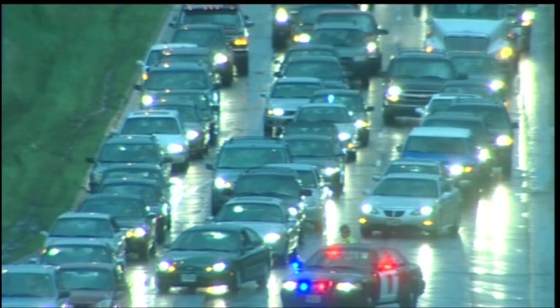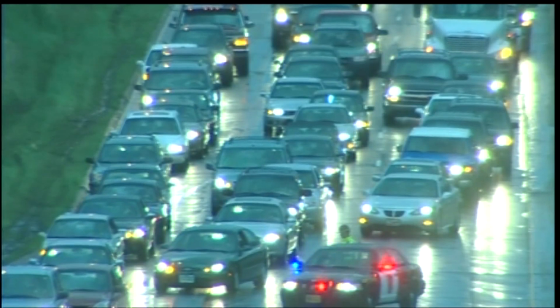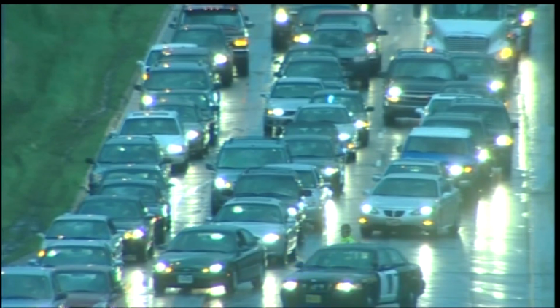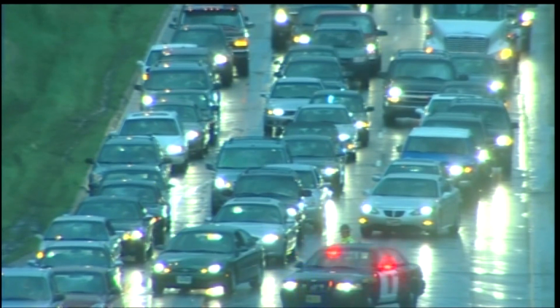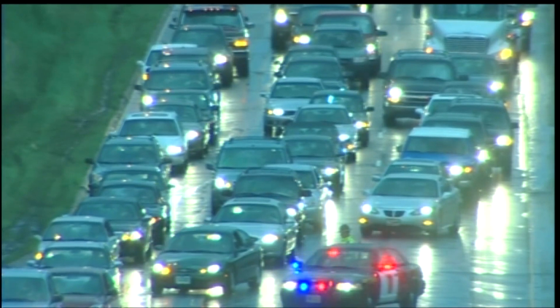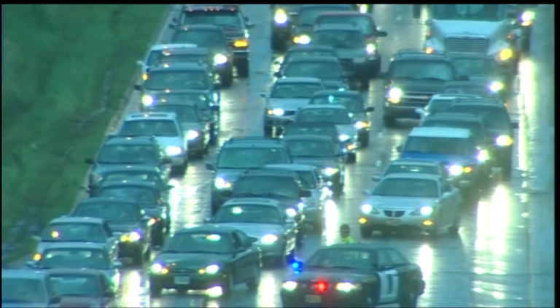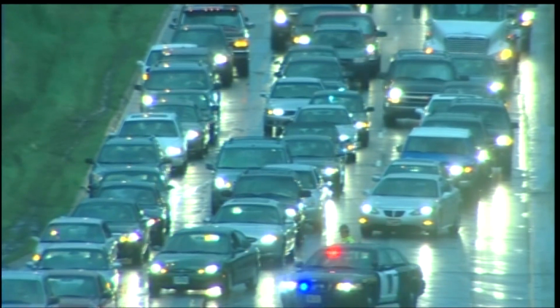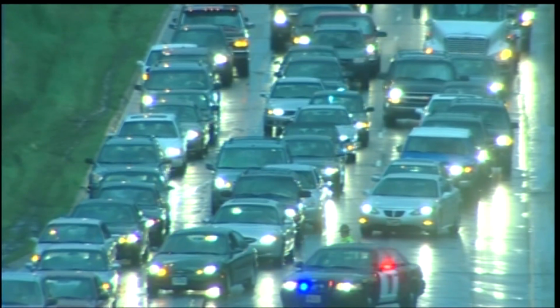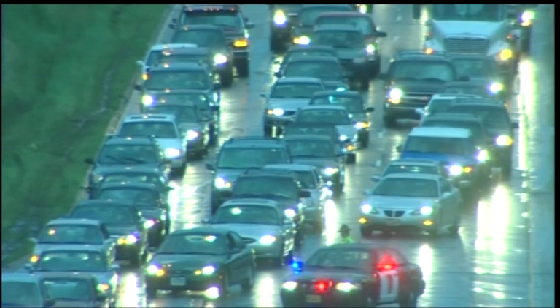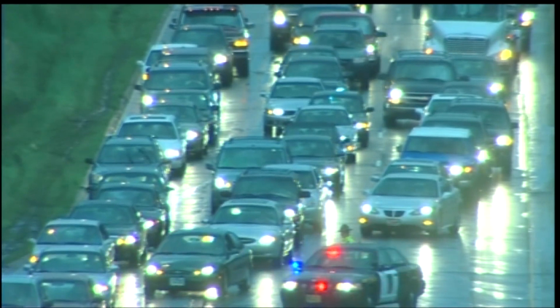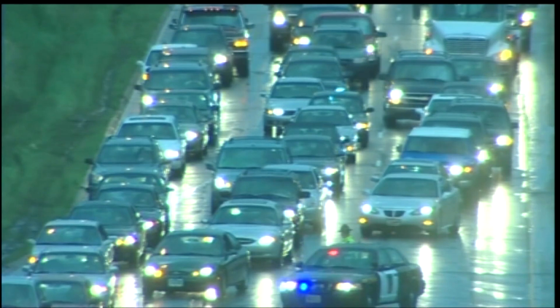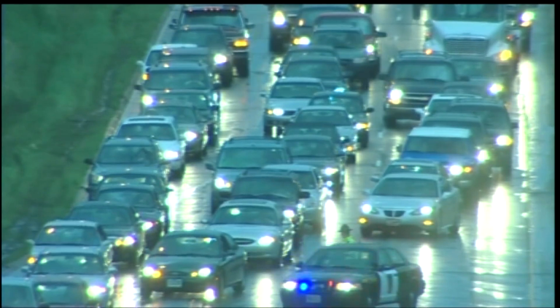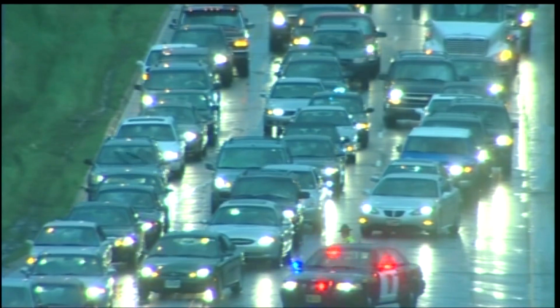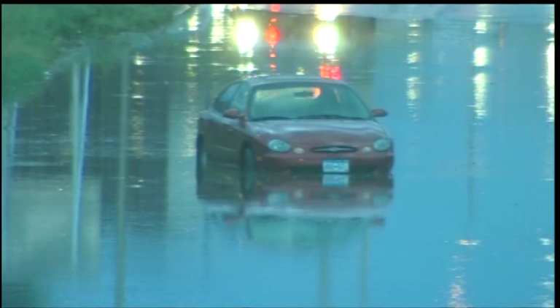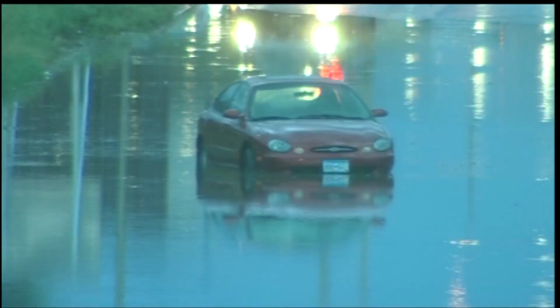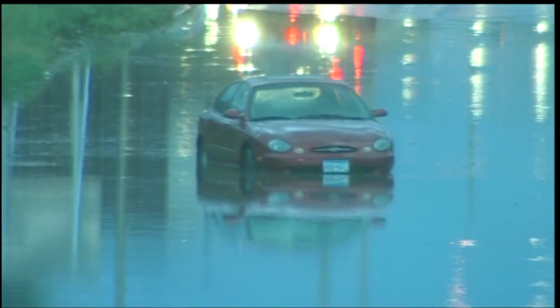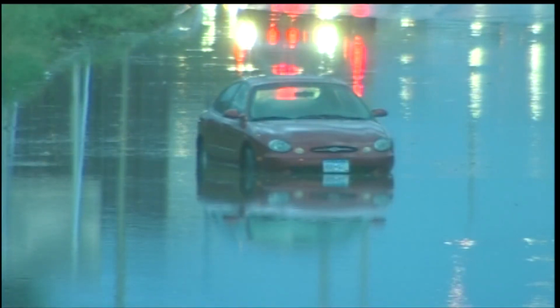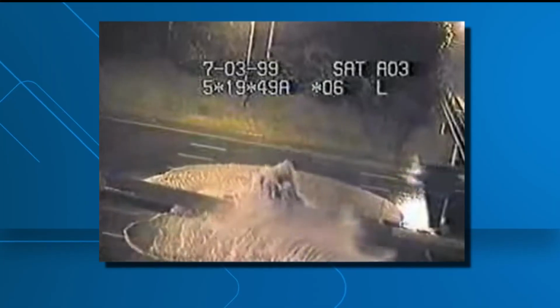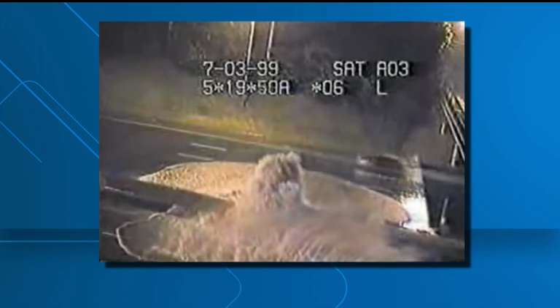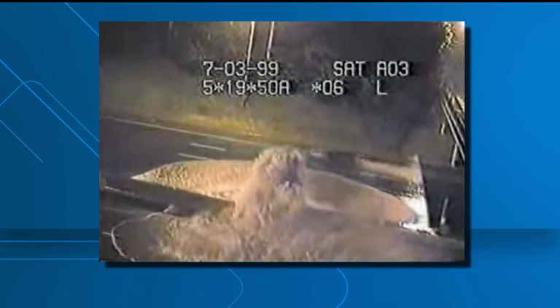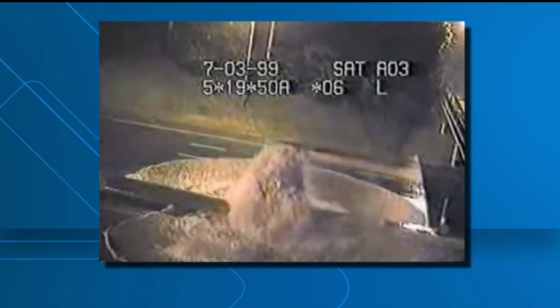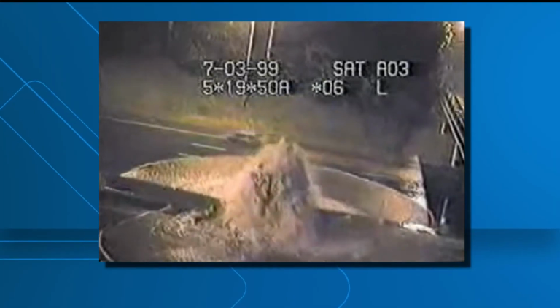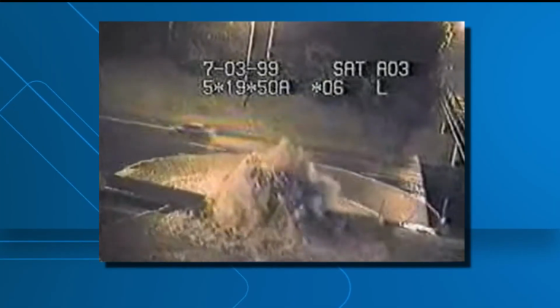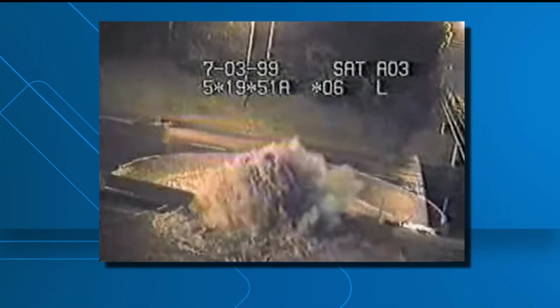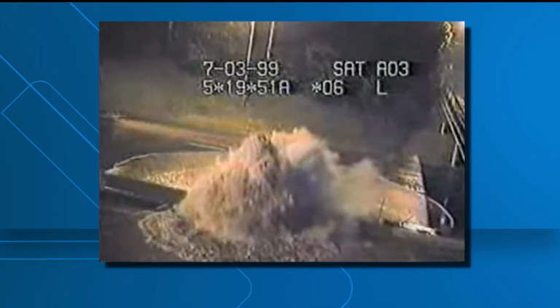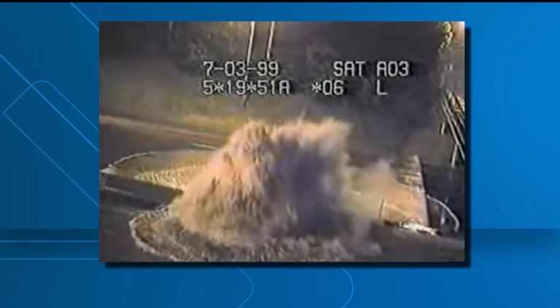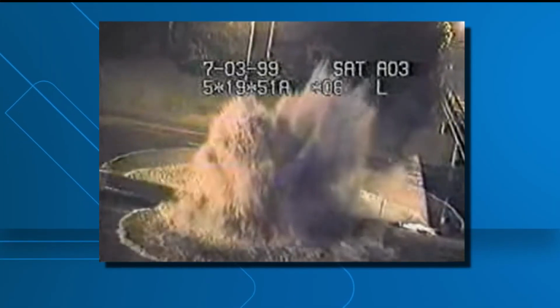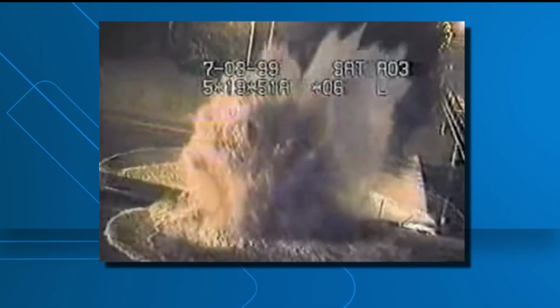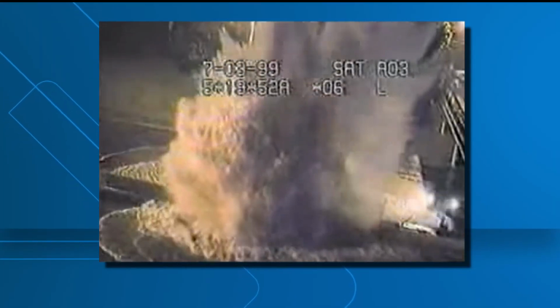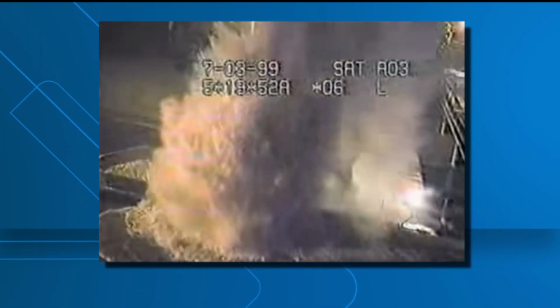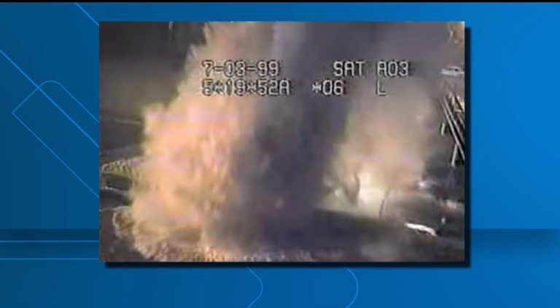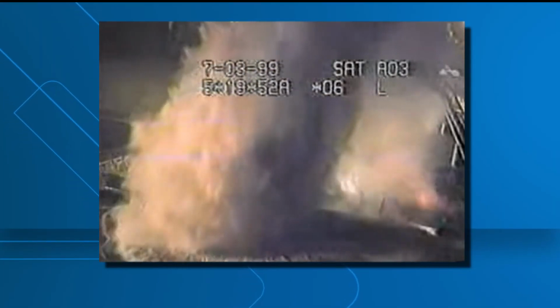It's about avoiding the freeway flooding events from the past, including an epic 35W gusher caught on a traffic cam.